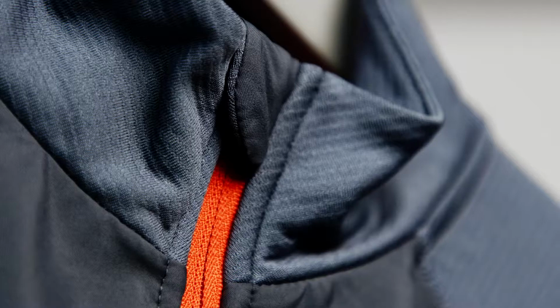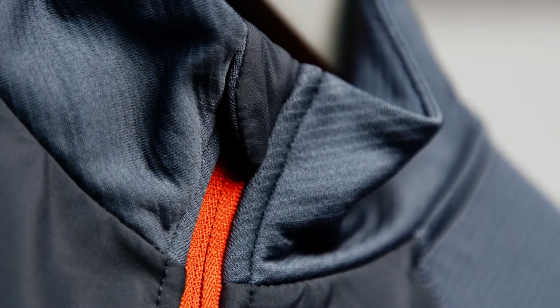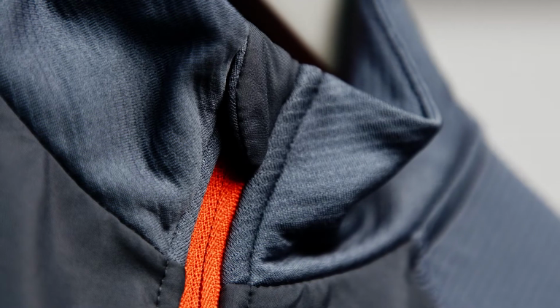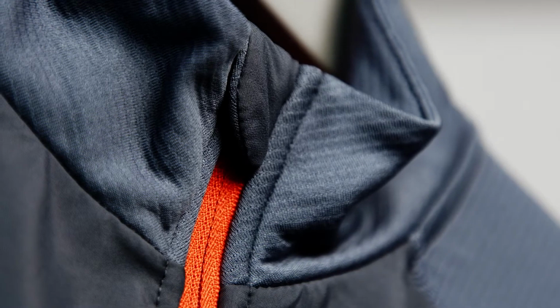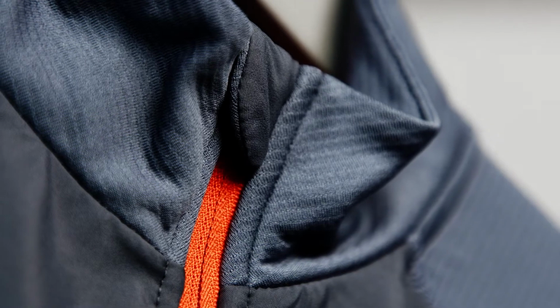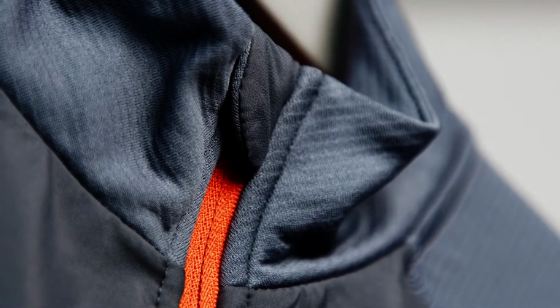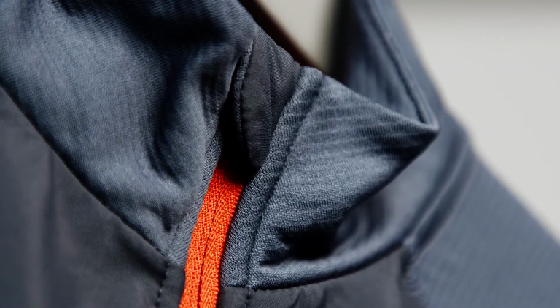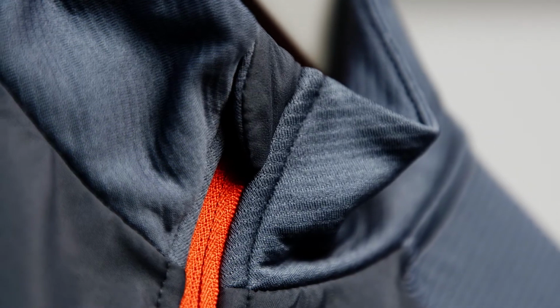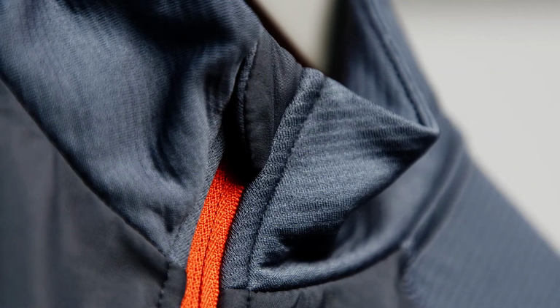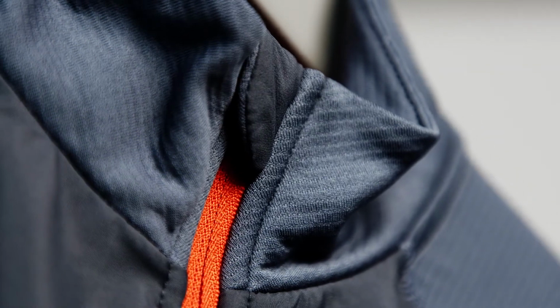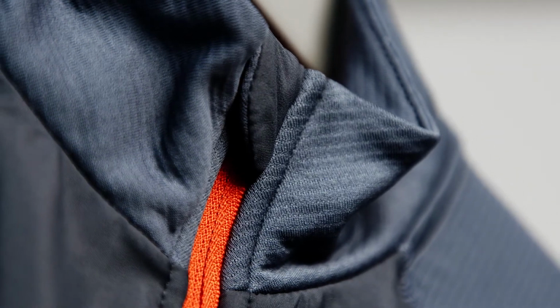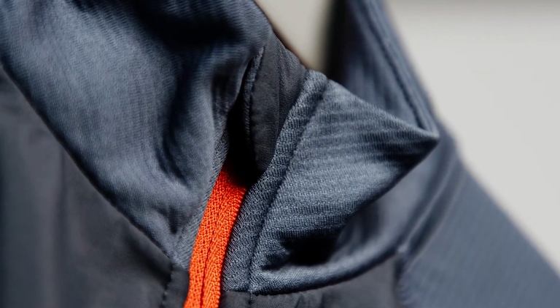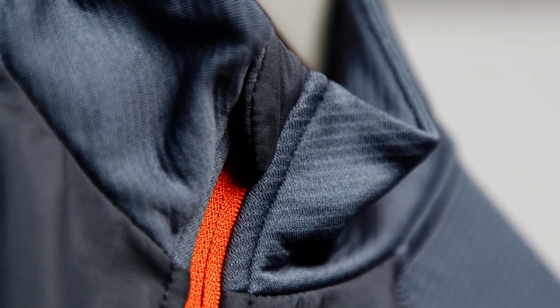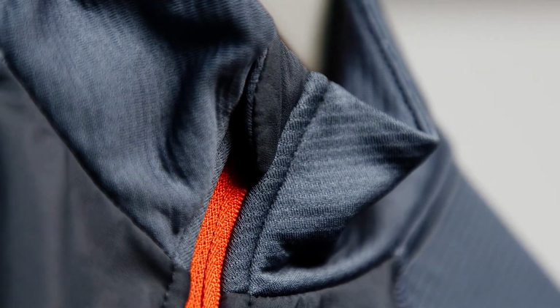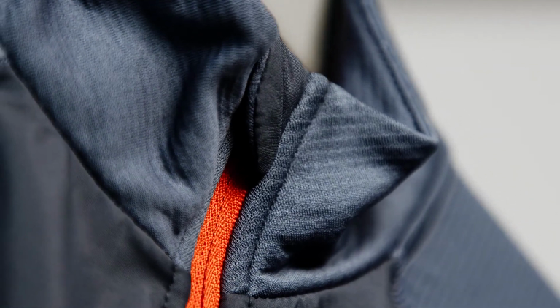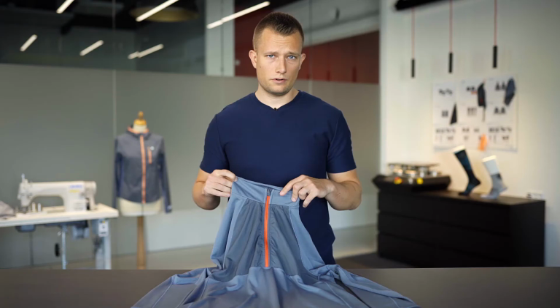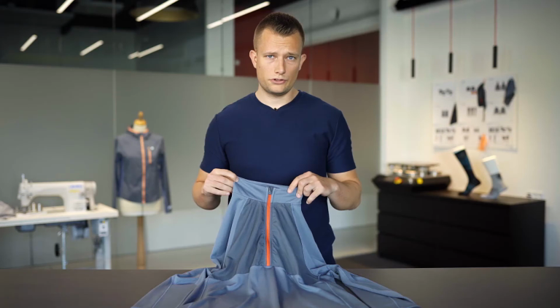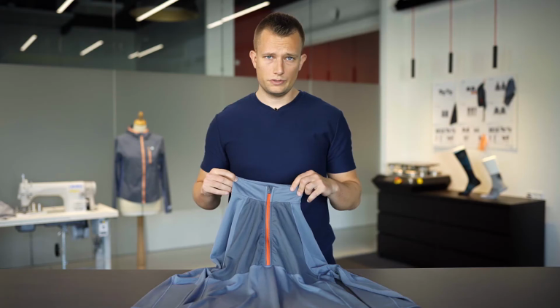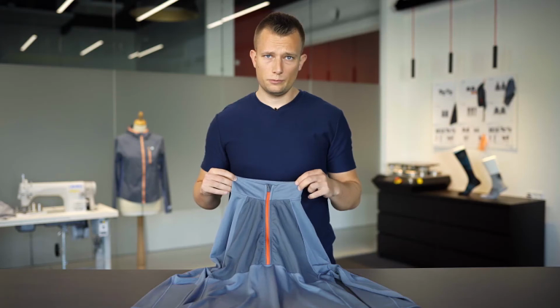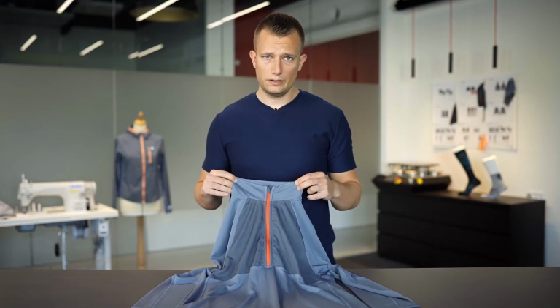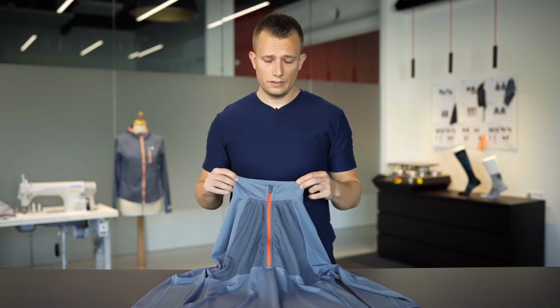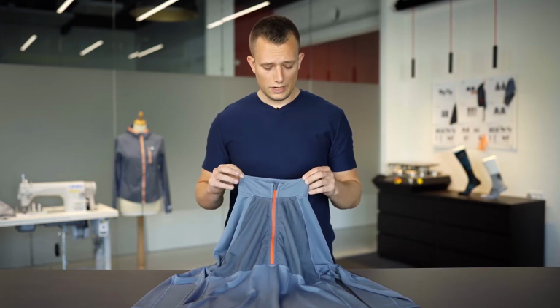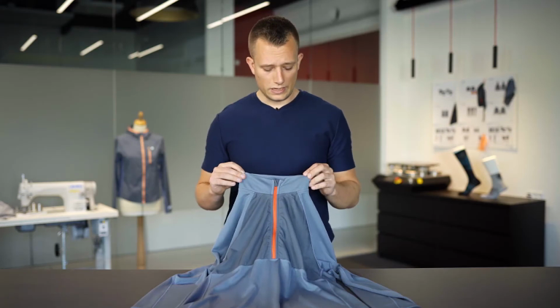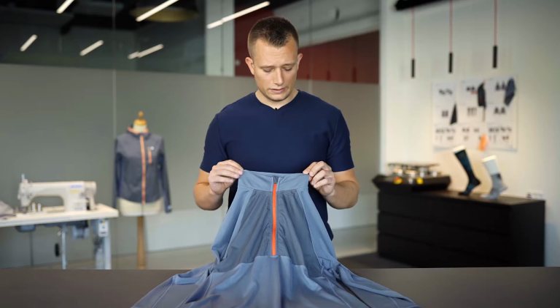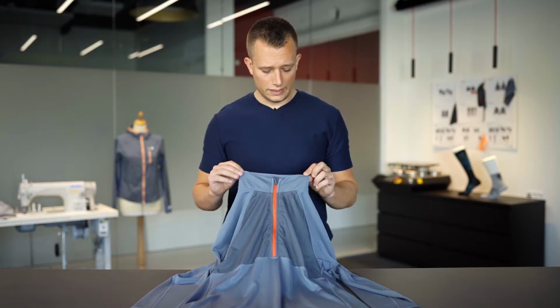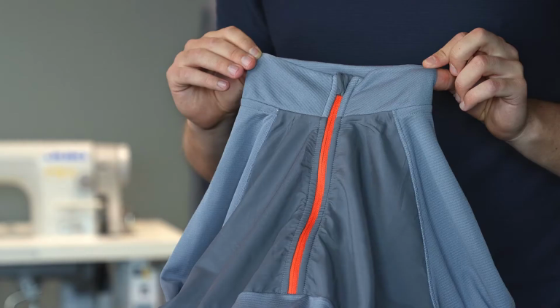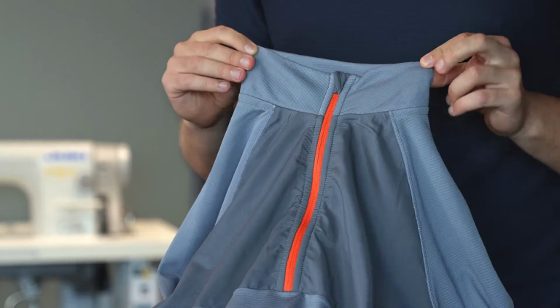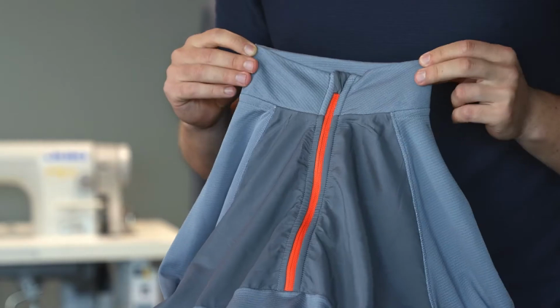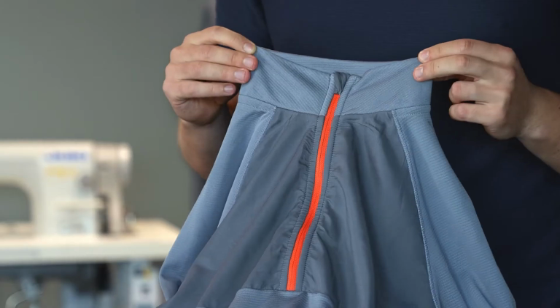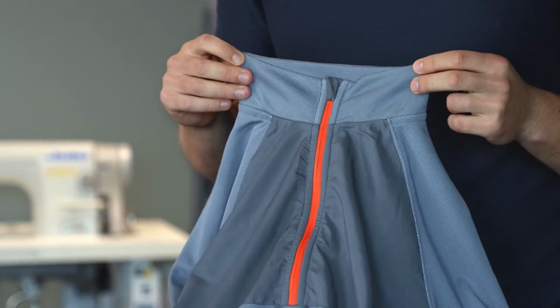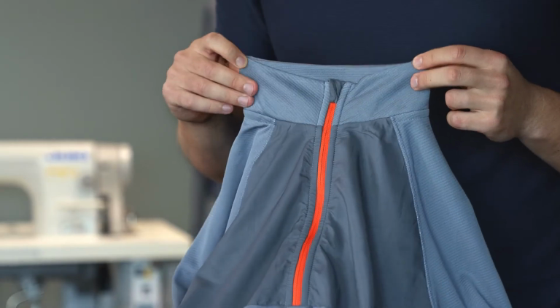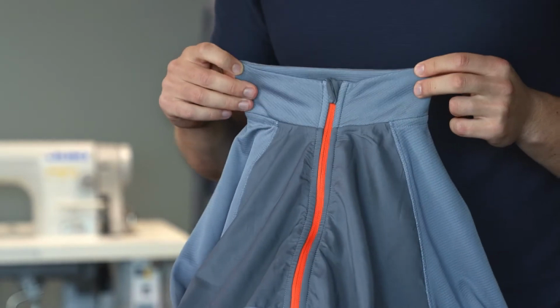You have protection around the zipper so it won't chafe or hurt you in any way, and you have neck protection around here as well.